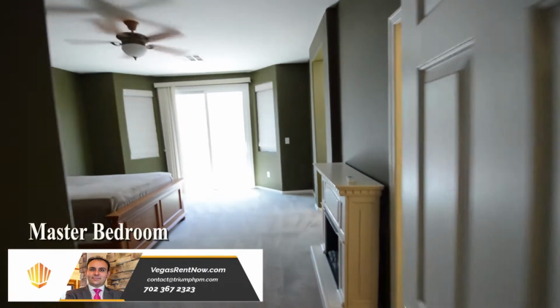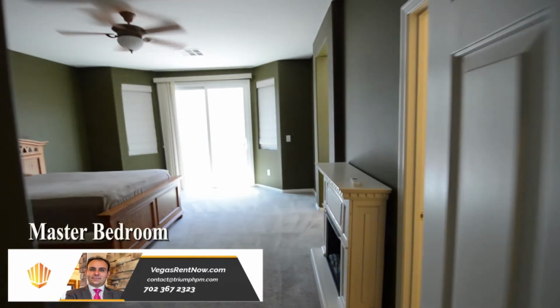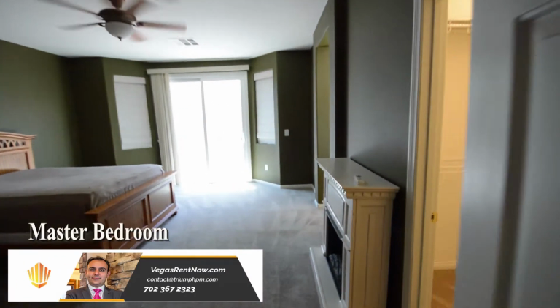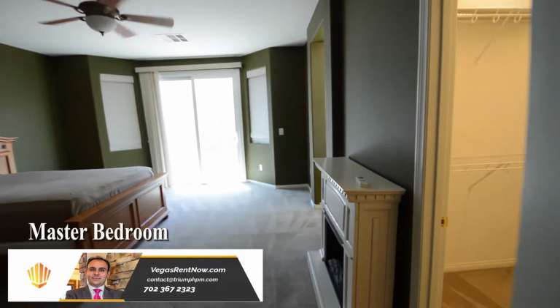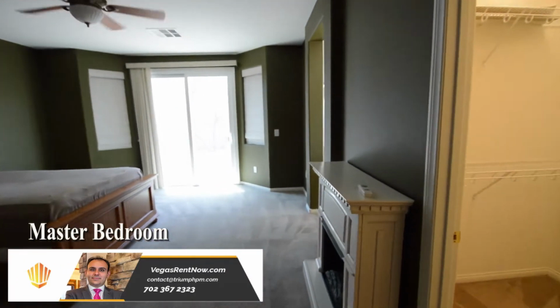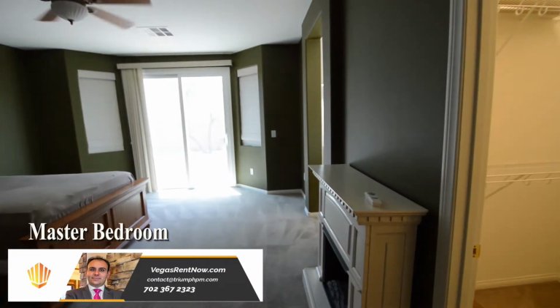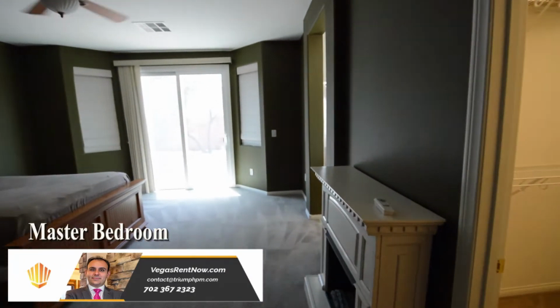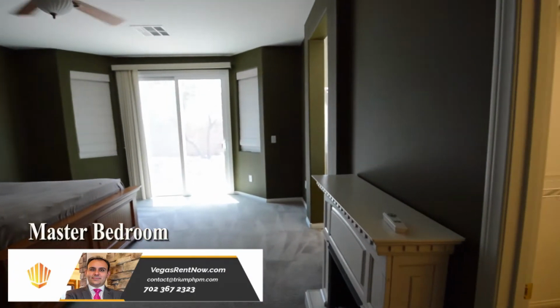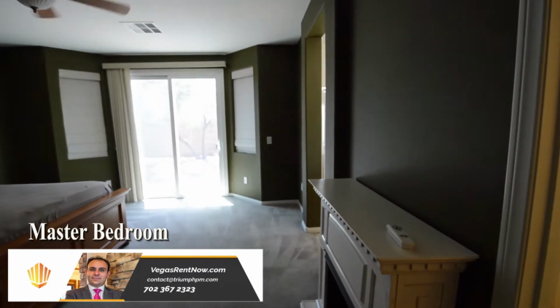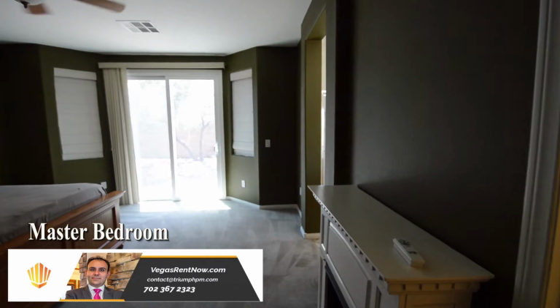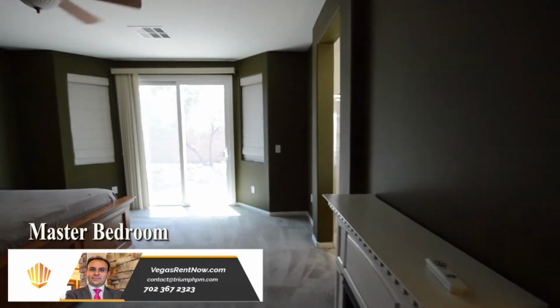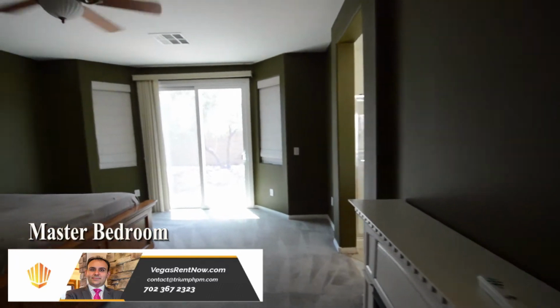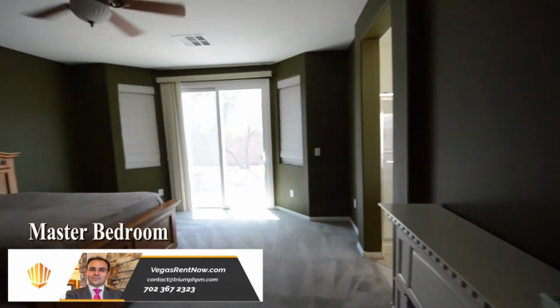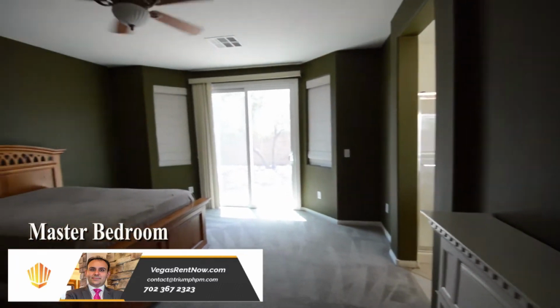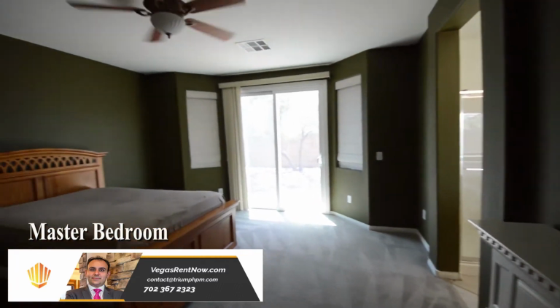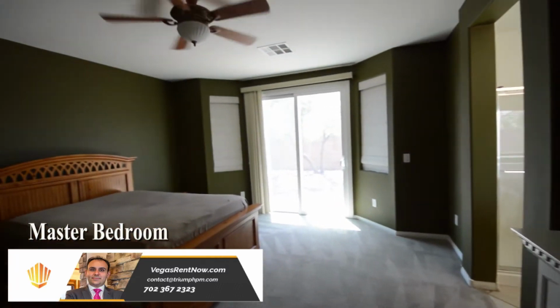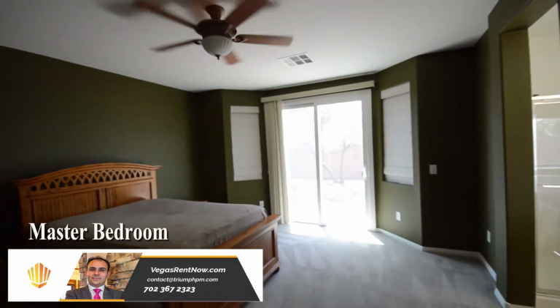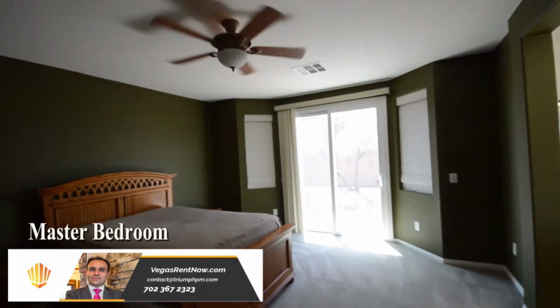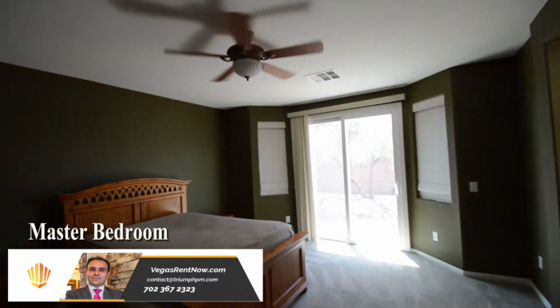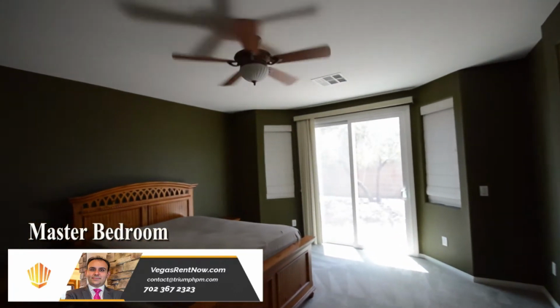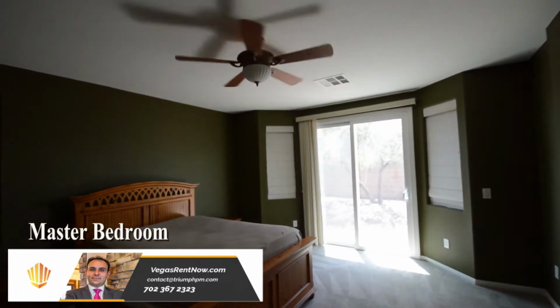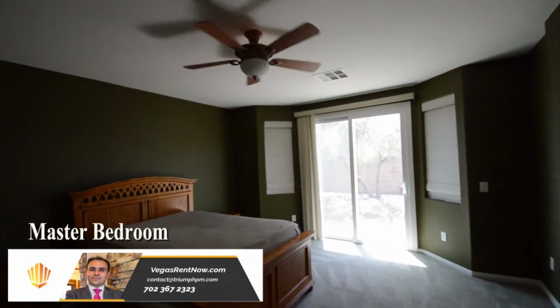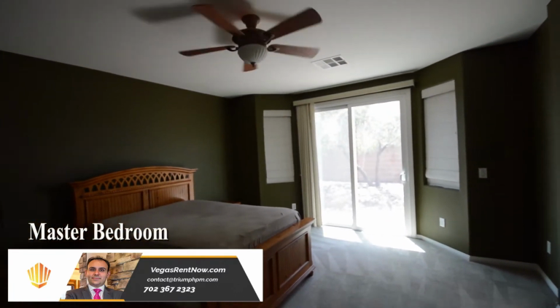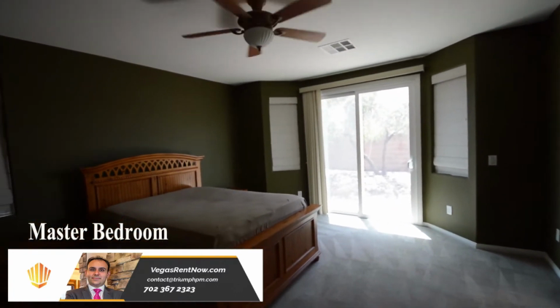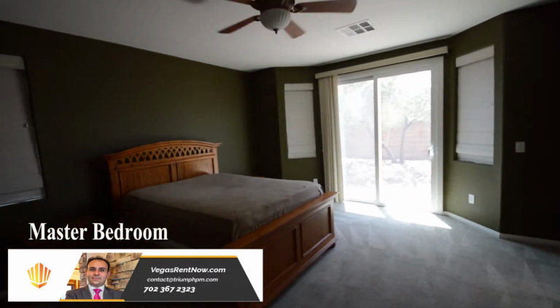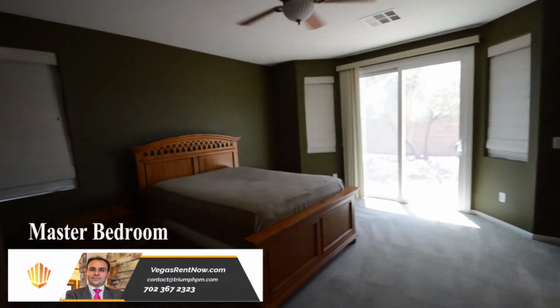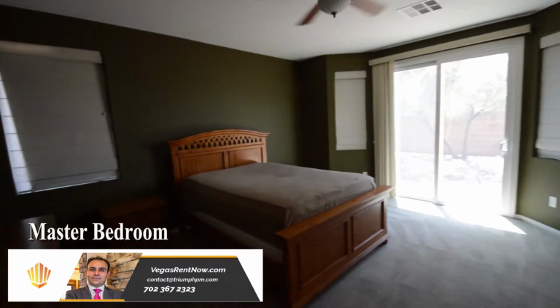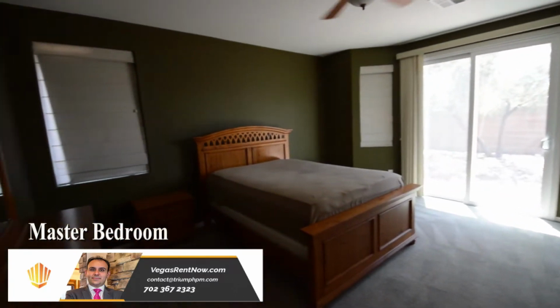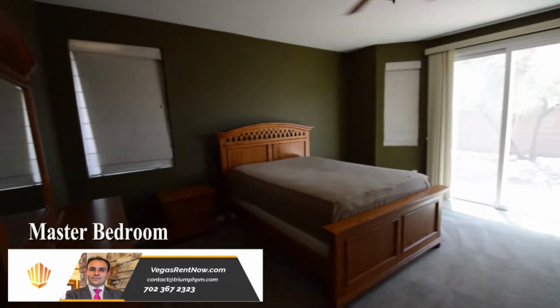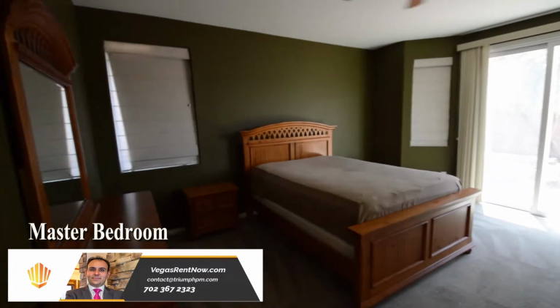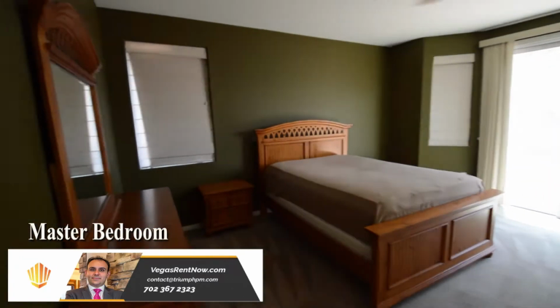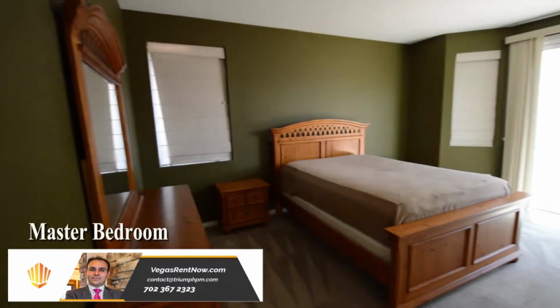The master bedroom has carpeting, a ceiling fan with light, glass access to the yard, and a walk-in closet.